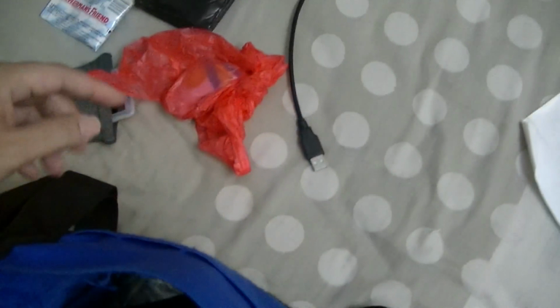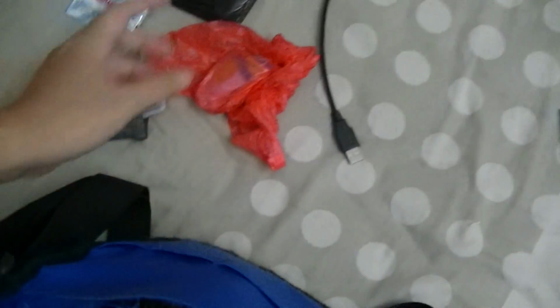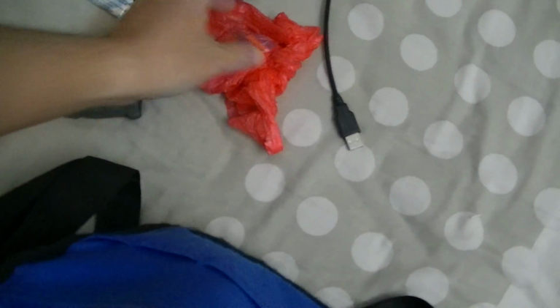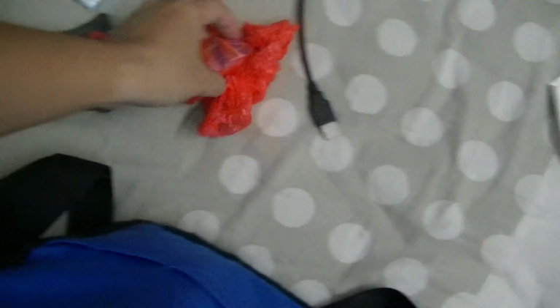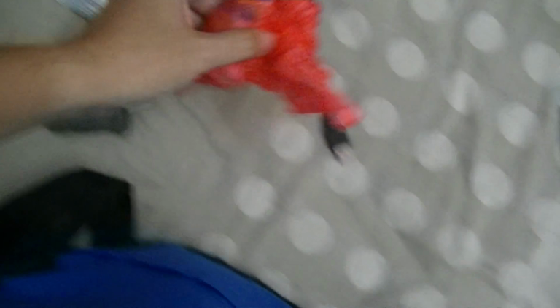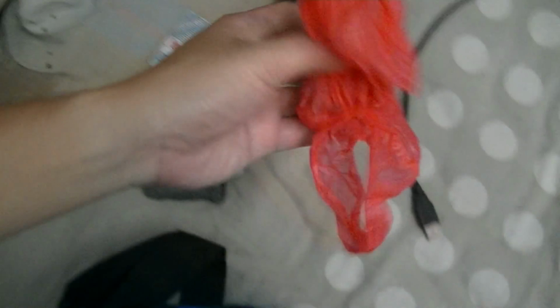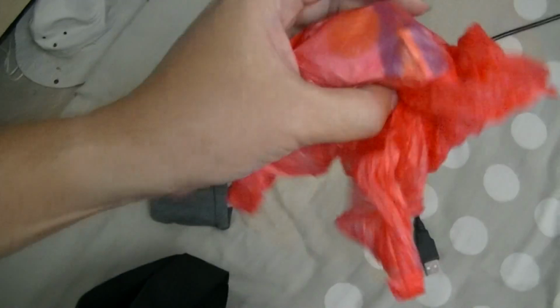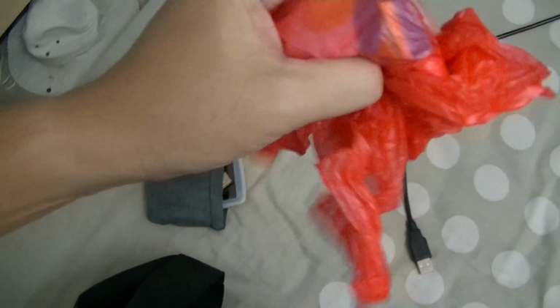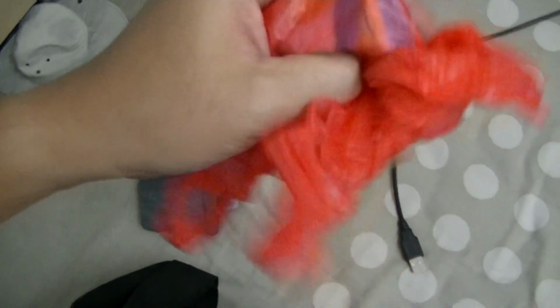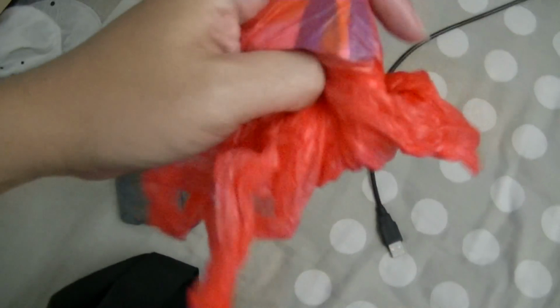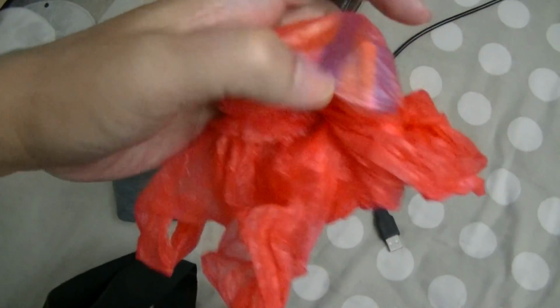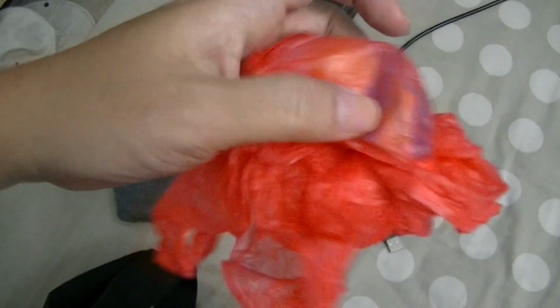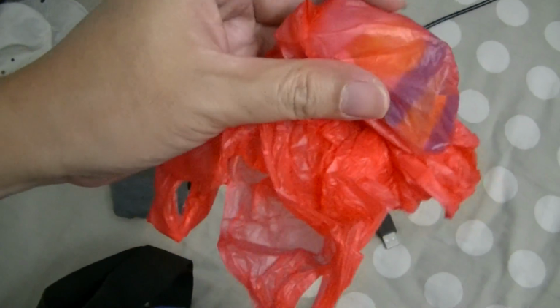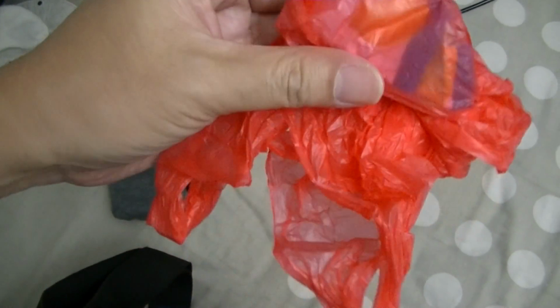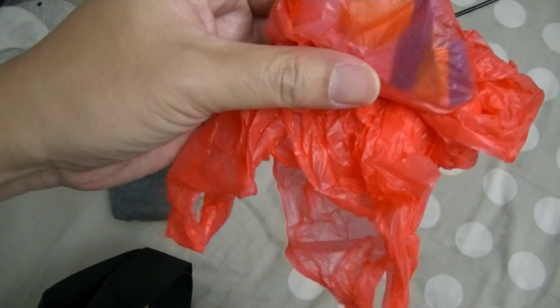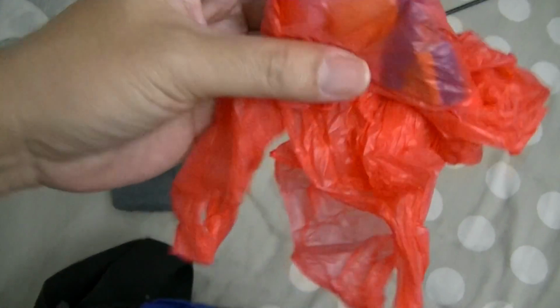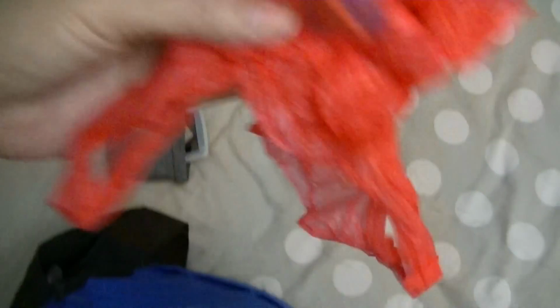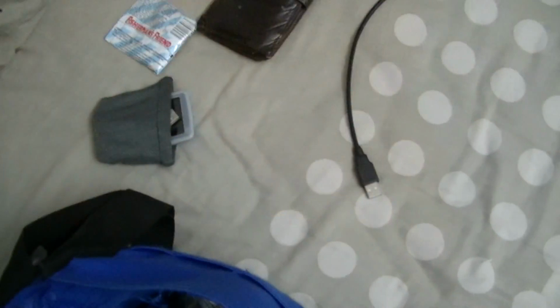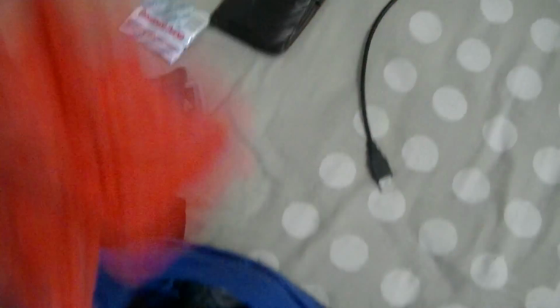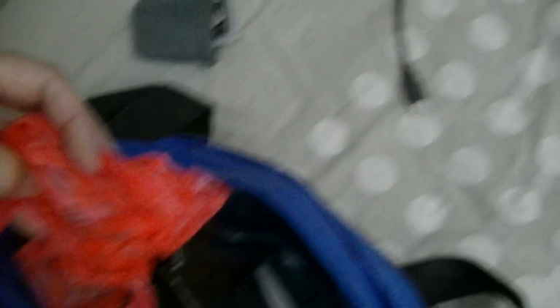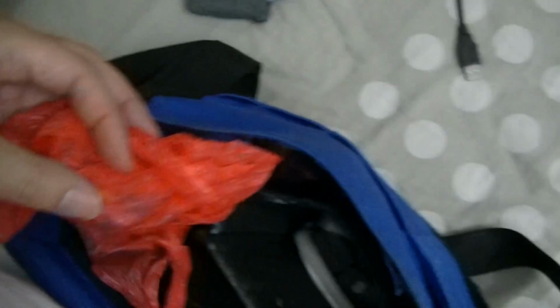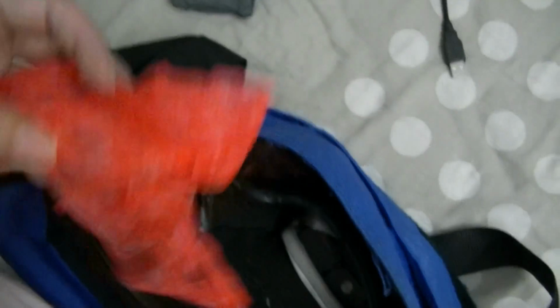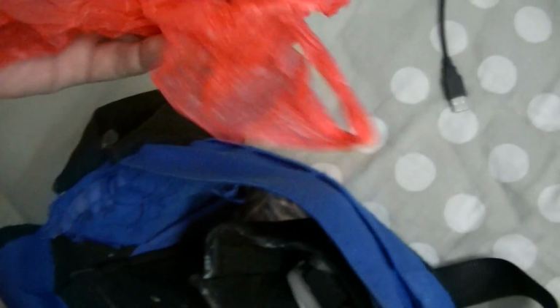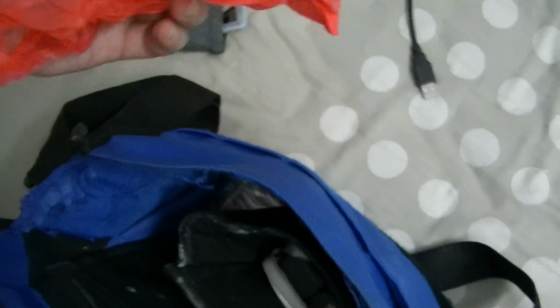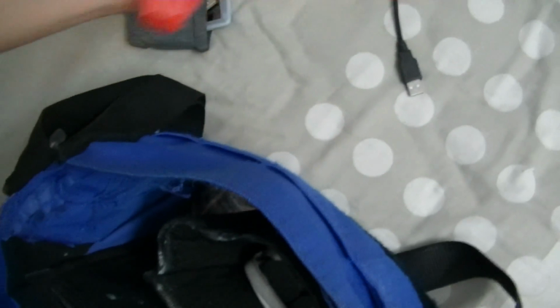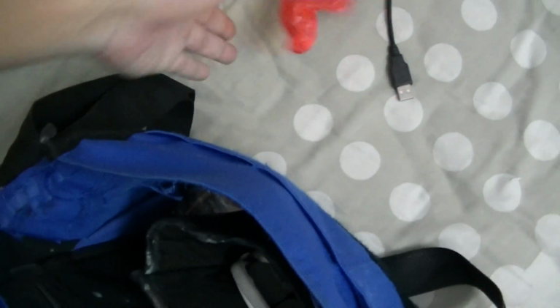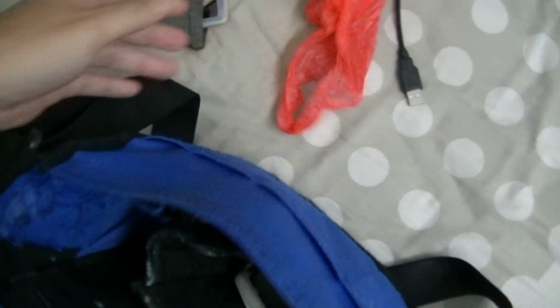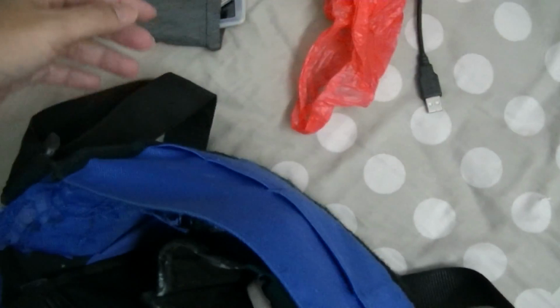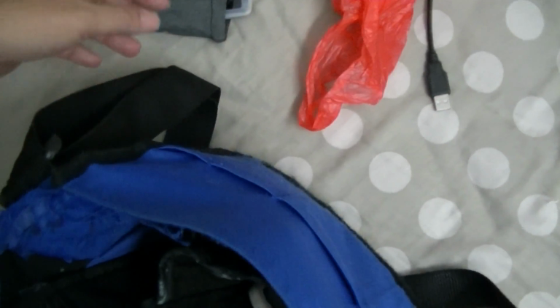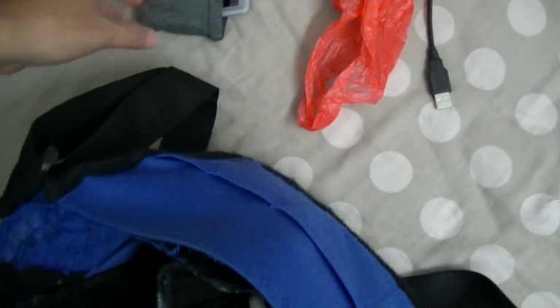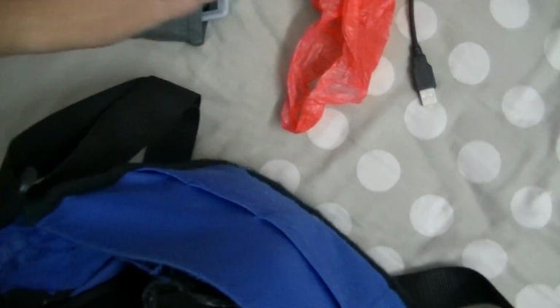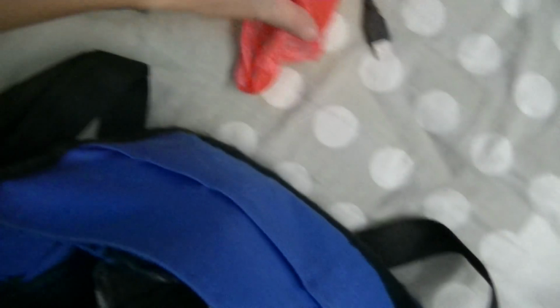My camcorder normally sits inside this pocket here, protected by the soft lining so it doesn't touch anything metal or sharp that could damage the screen or the crystal protective lens, which was purchased at the same time as the camcorder.